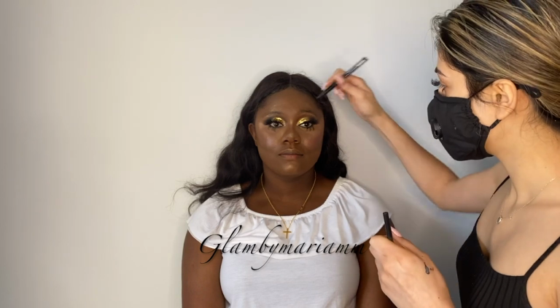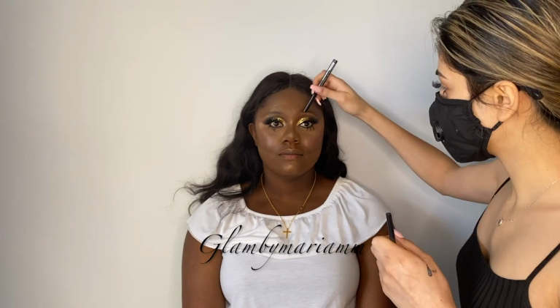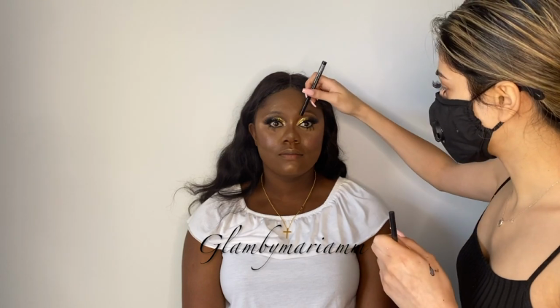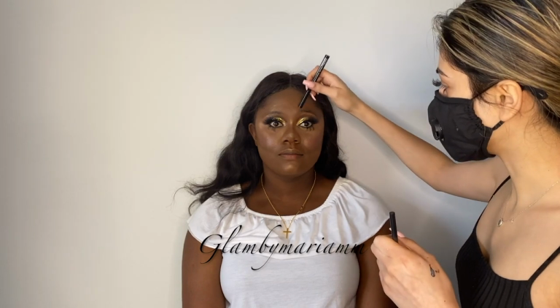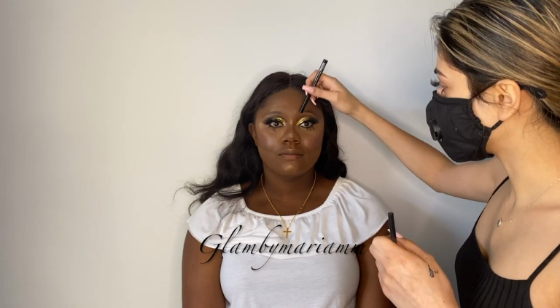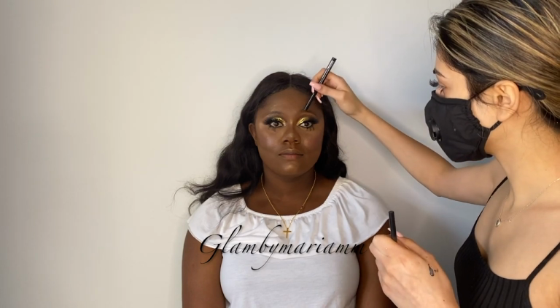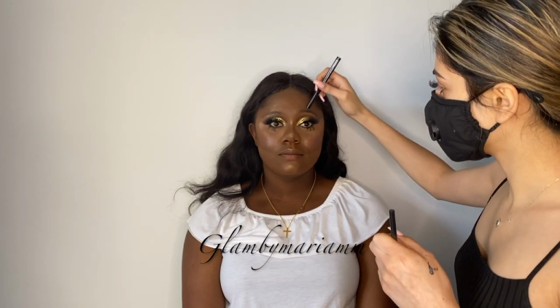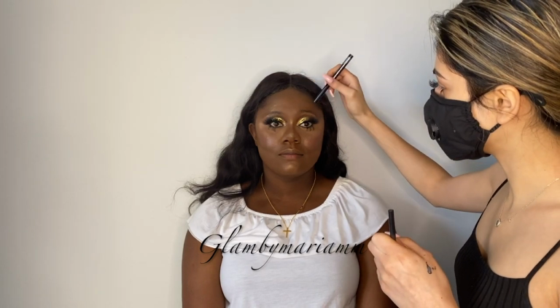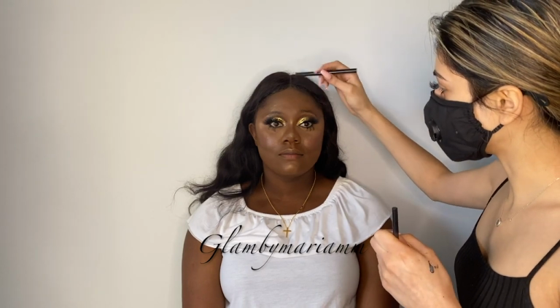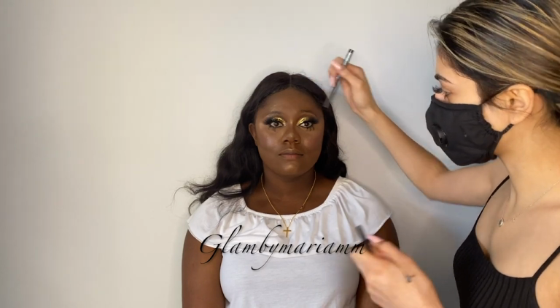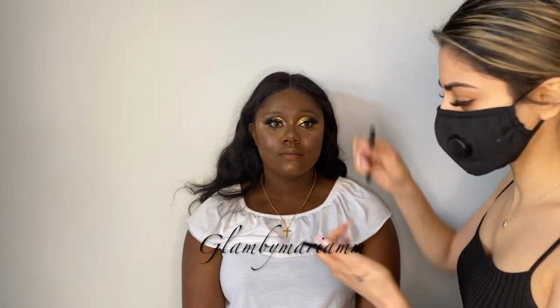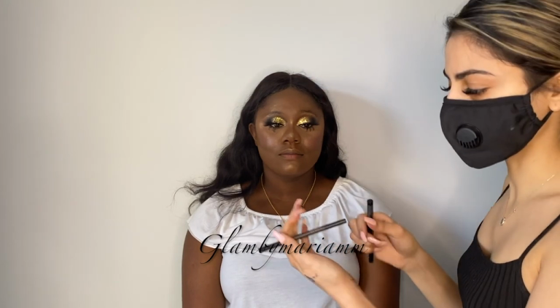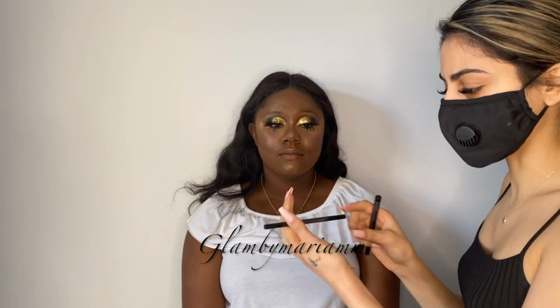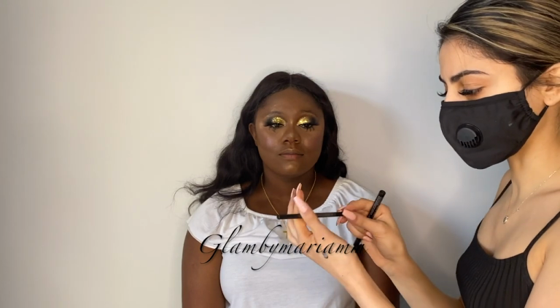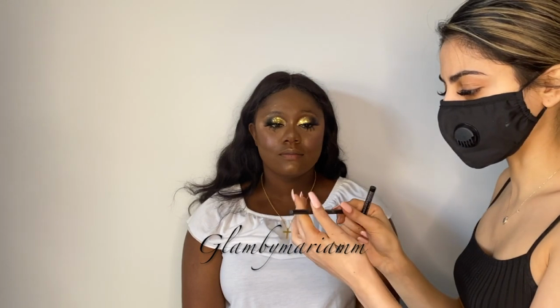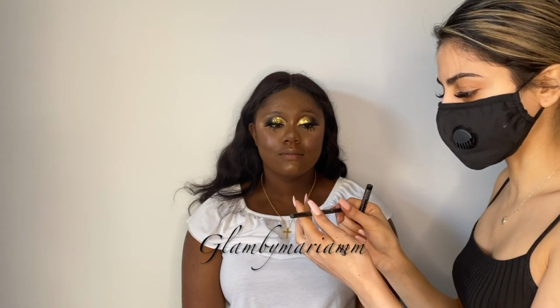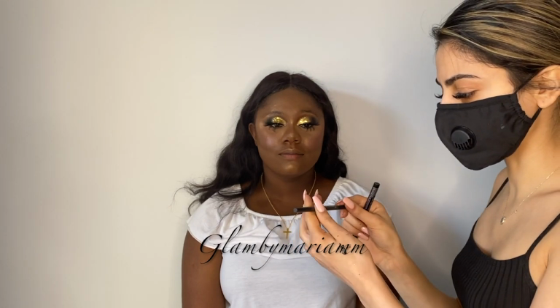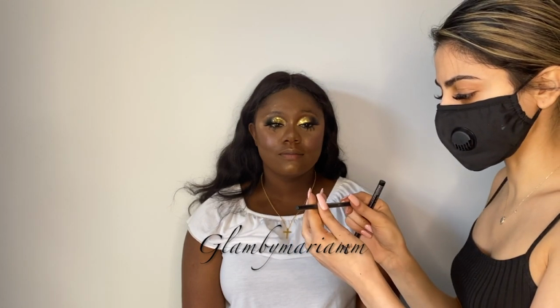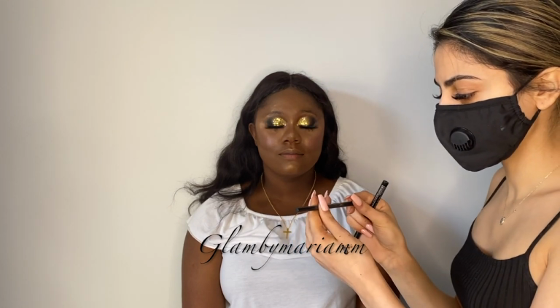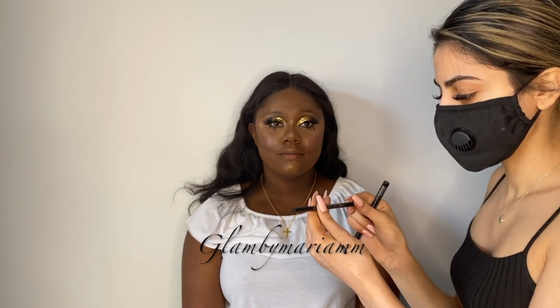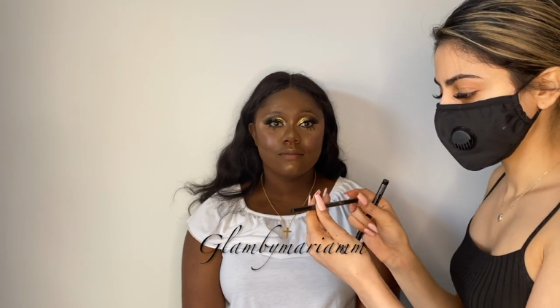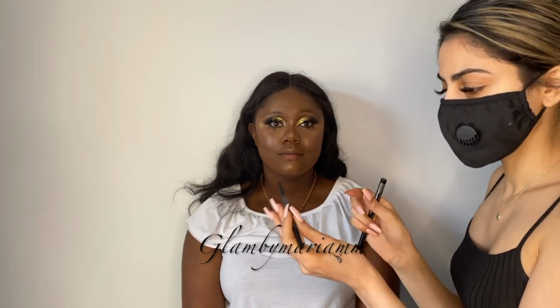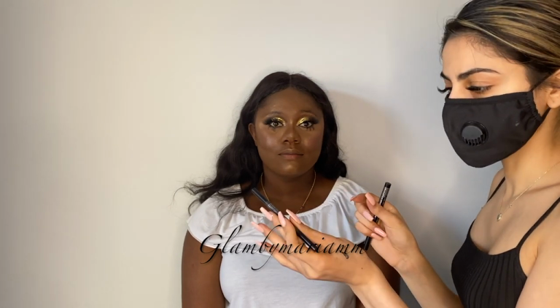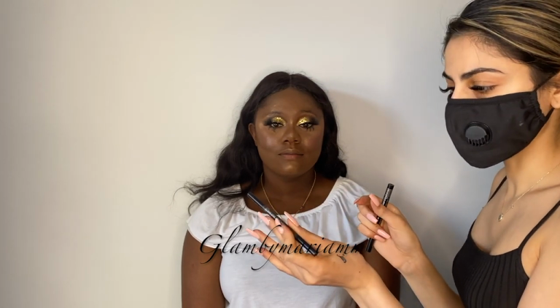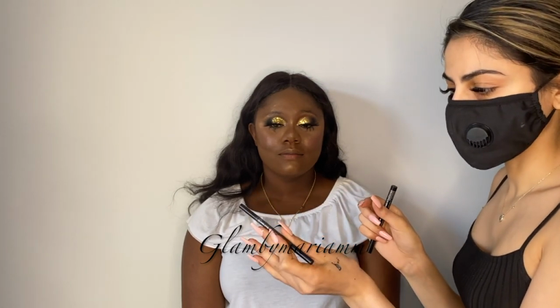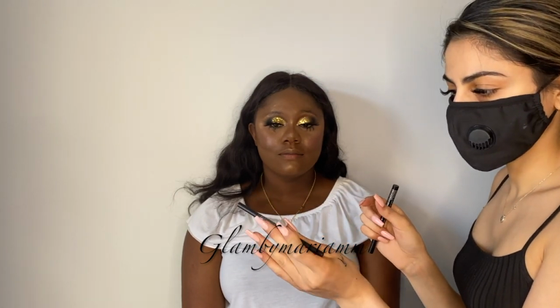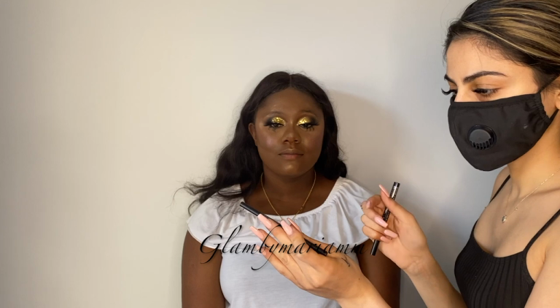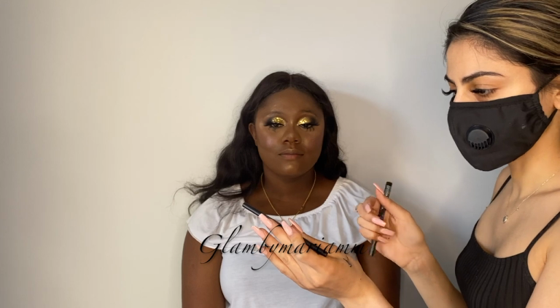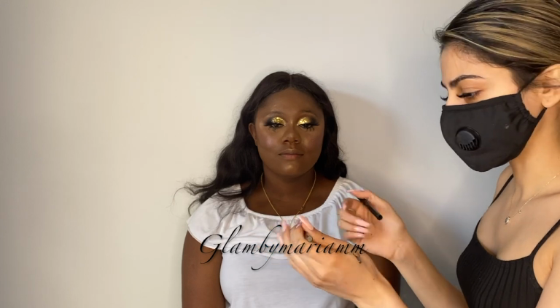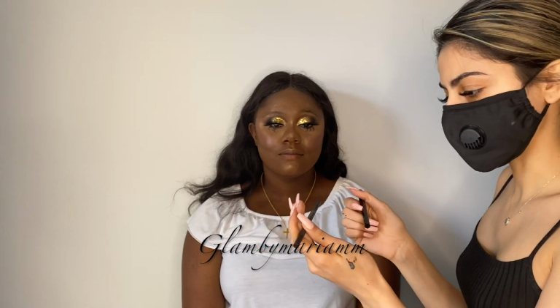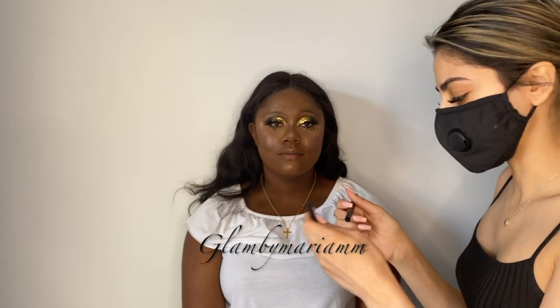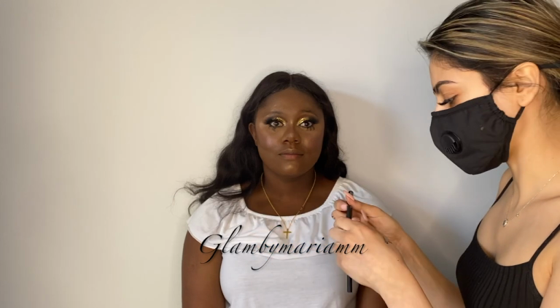I'm going to create hairlike strokes and then go in with the styler in the shade Spread.